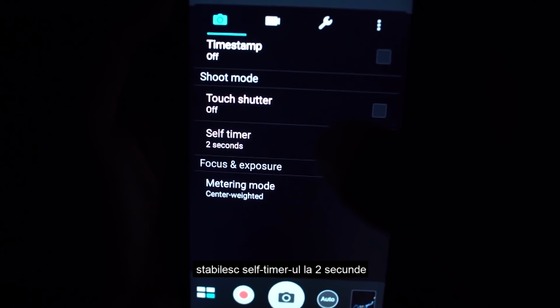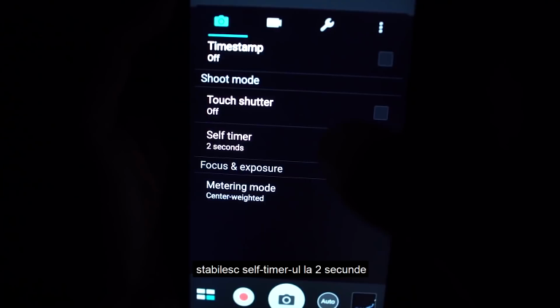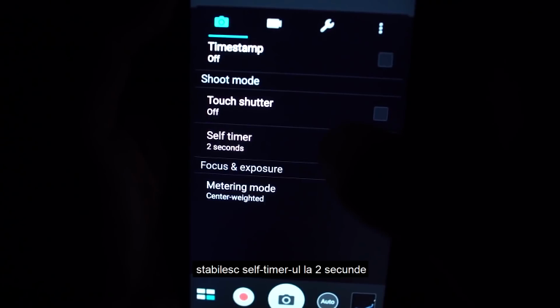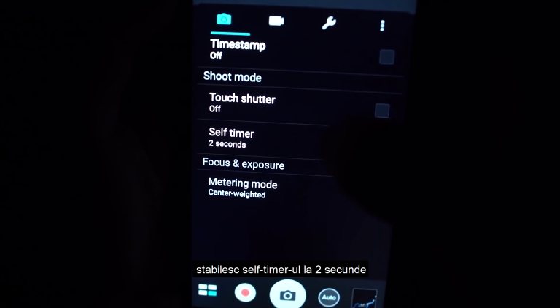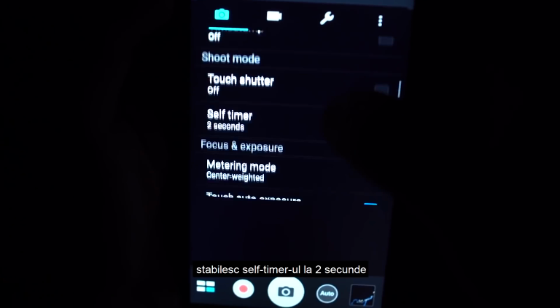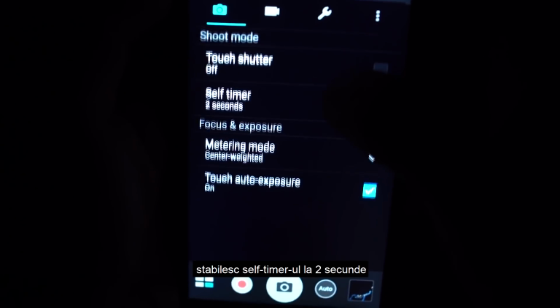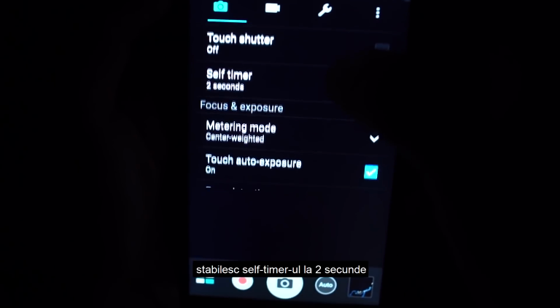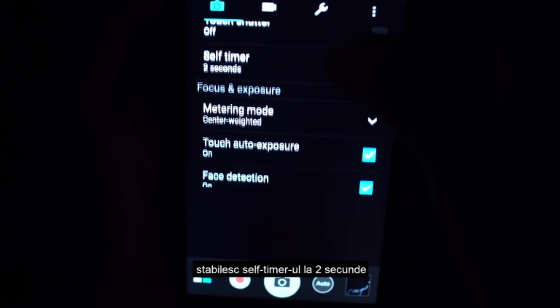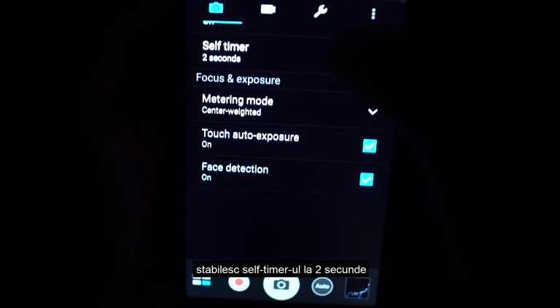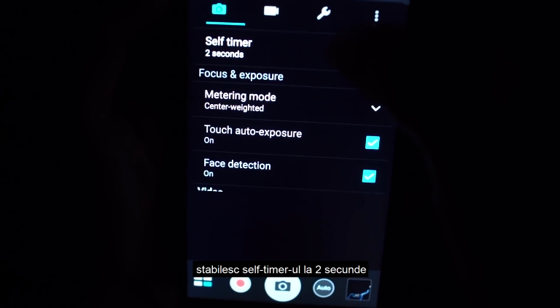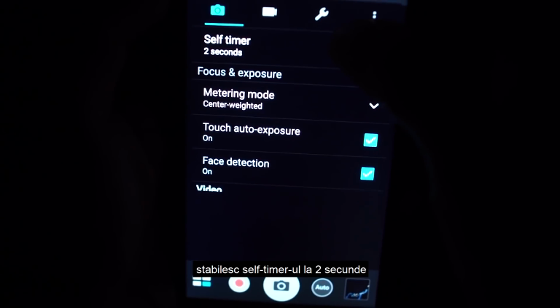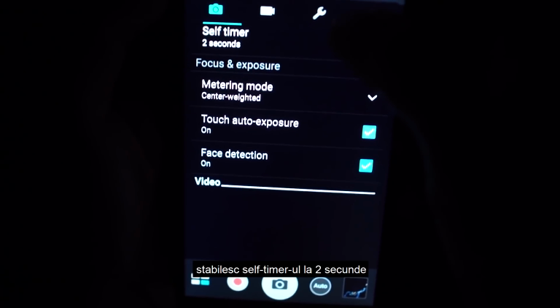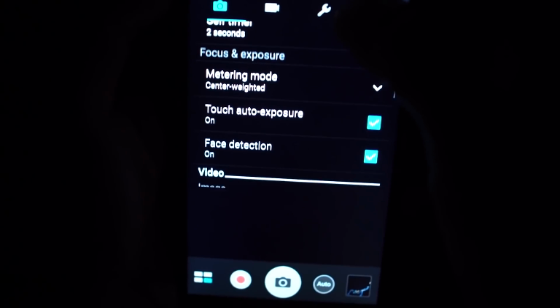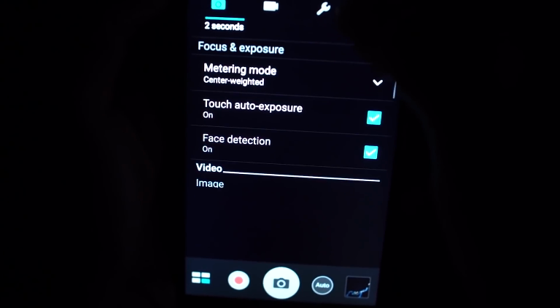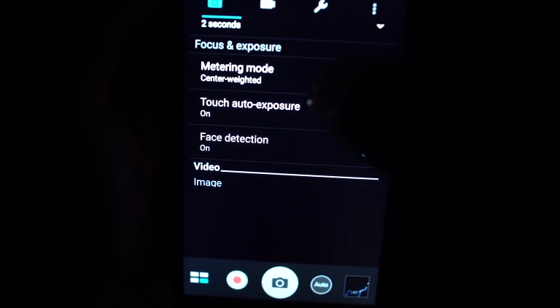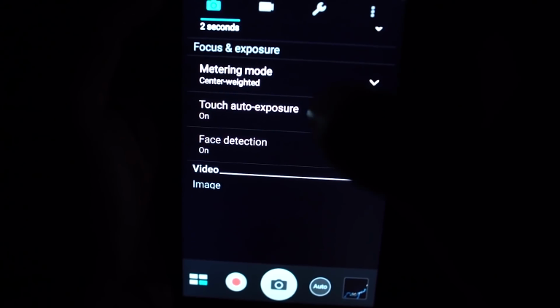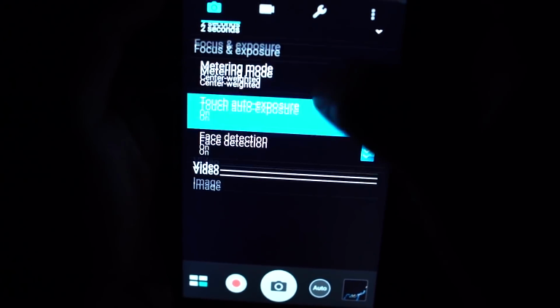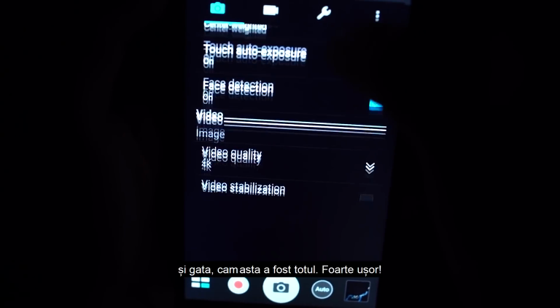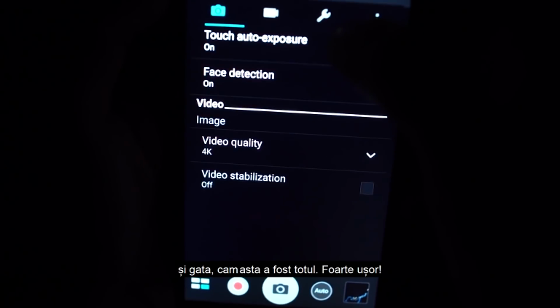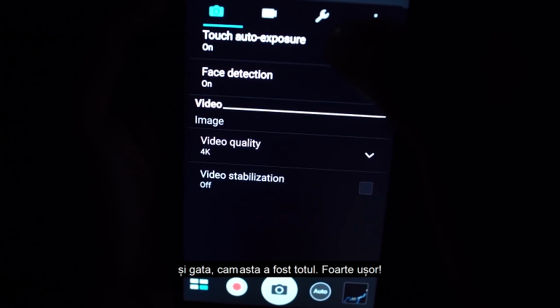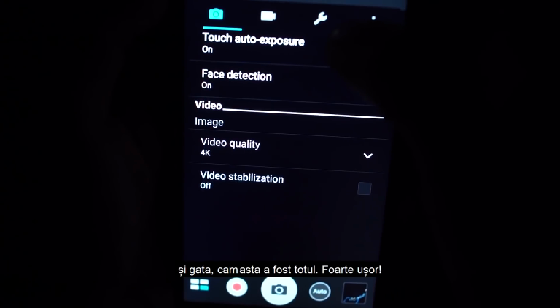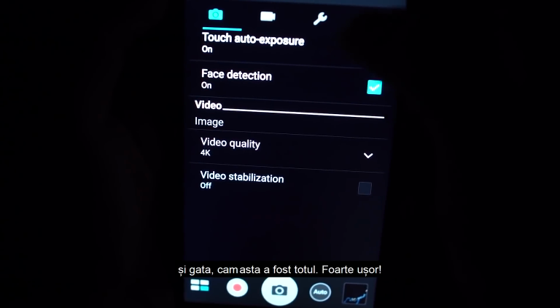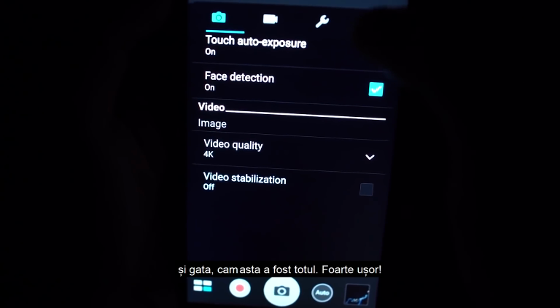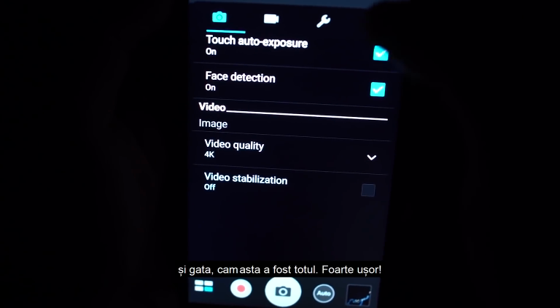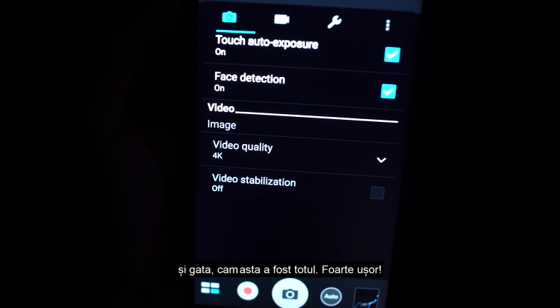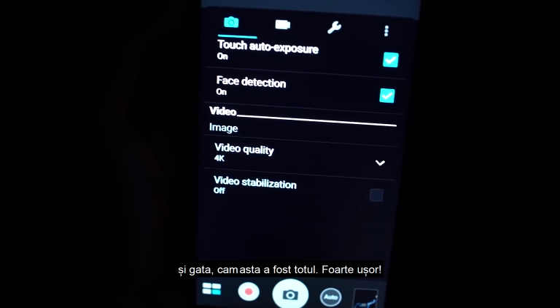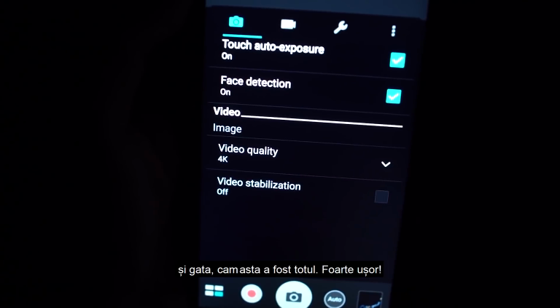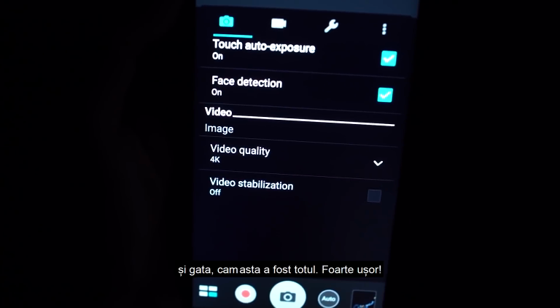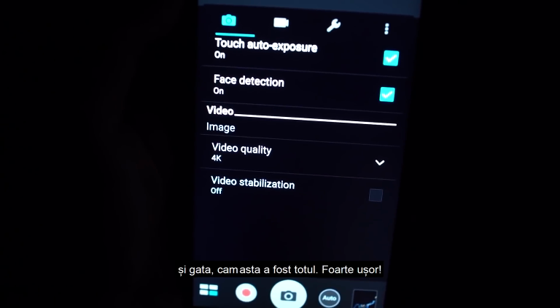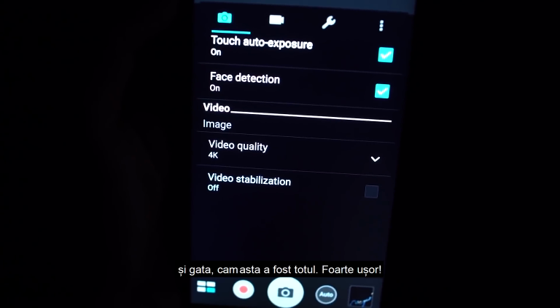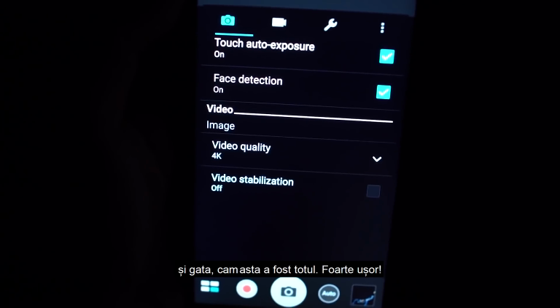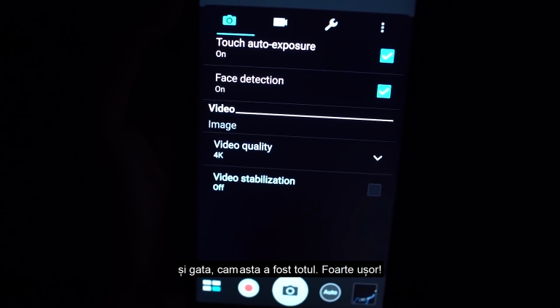Set the self-timer to two seconds. And yeah, that's pretty much it. Really easy.